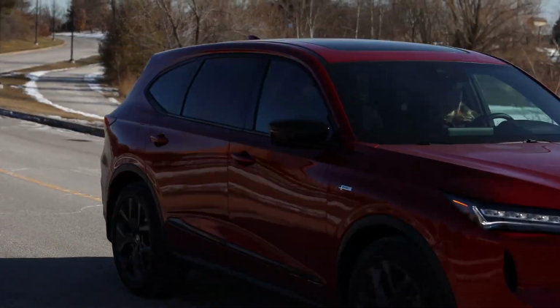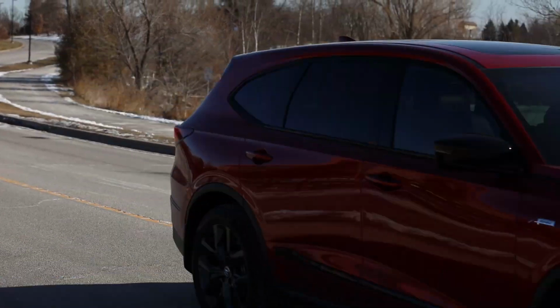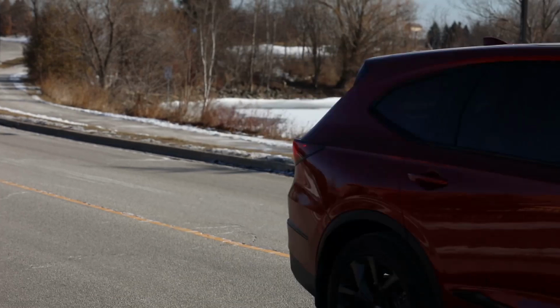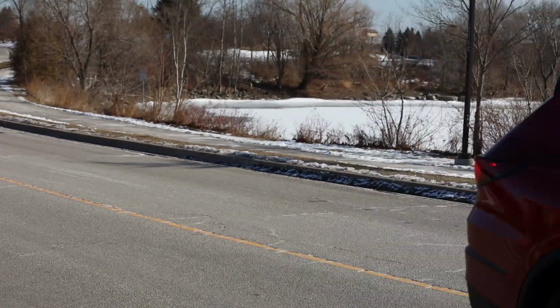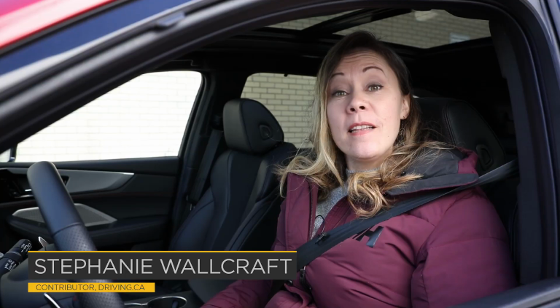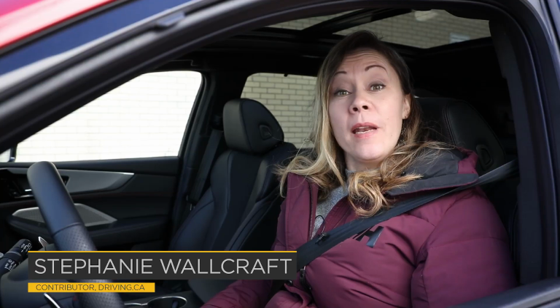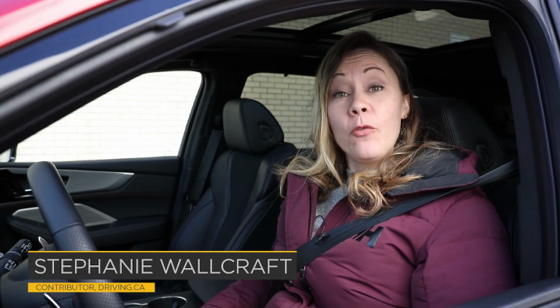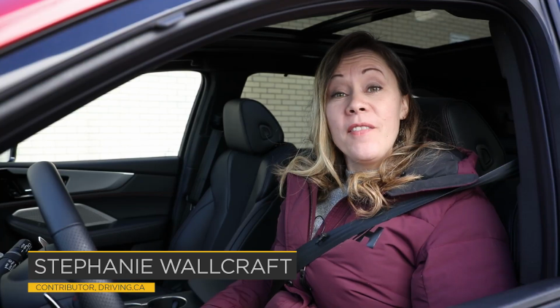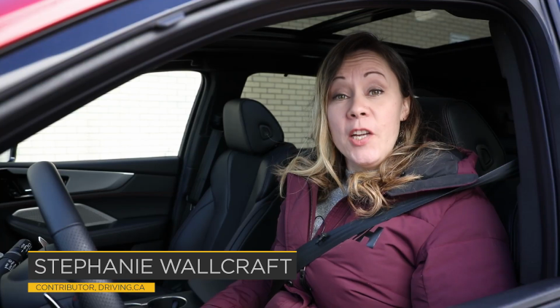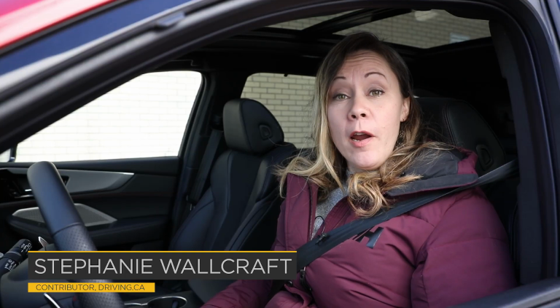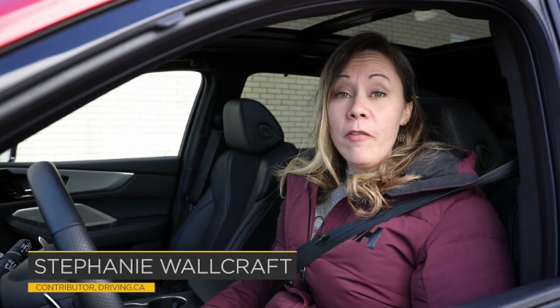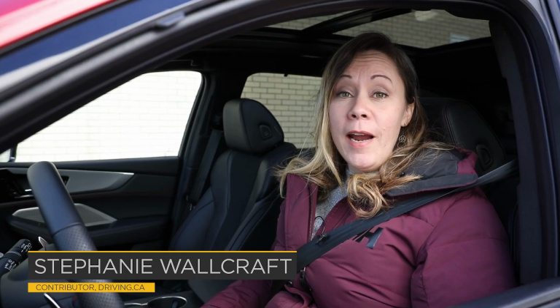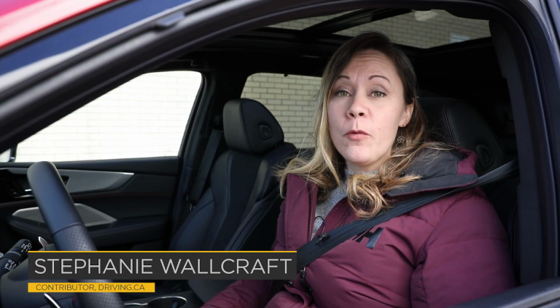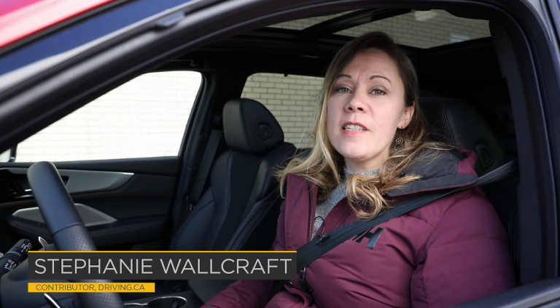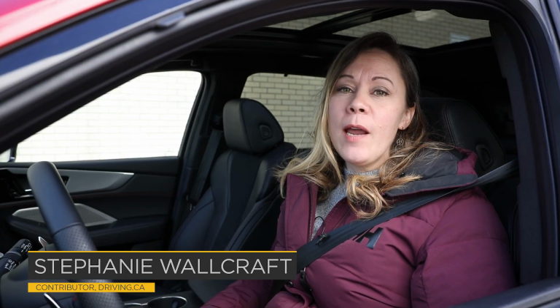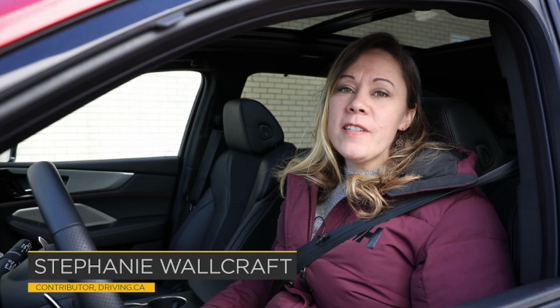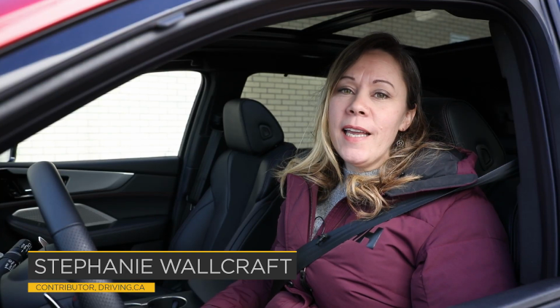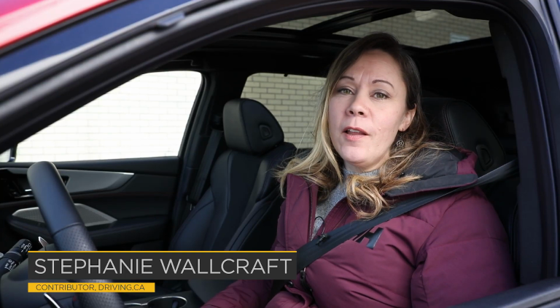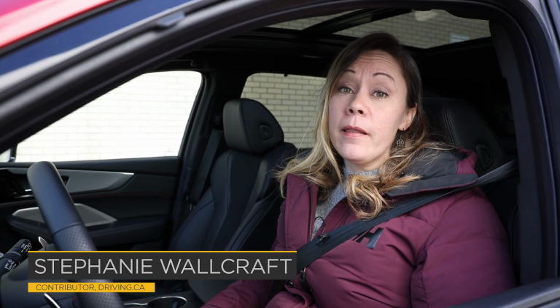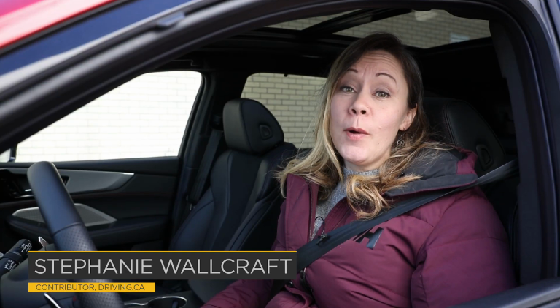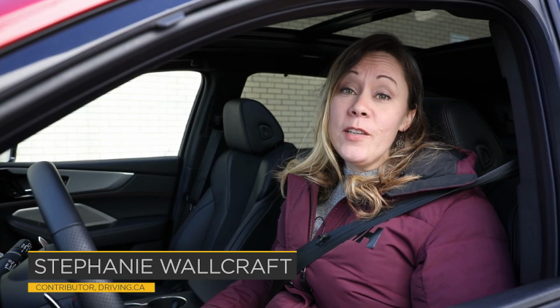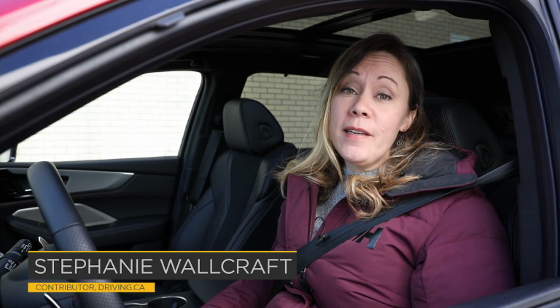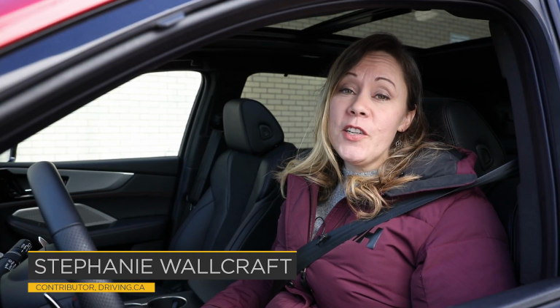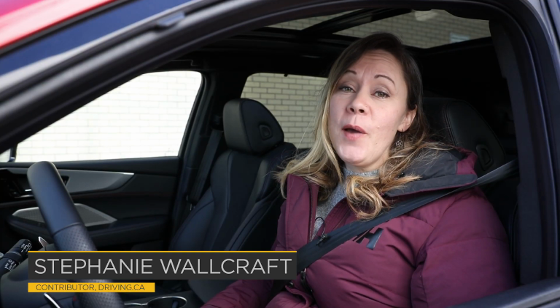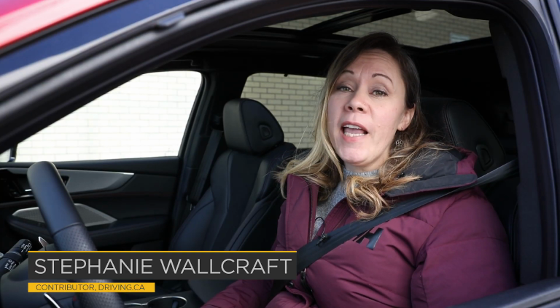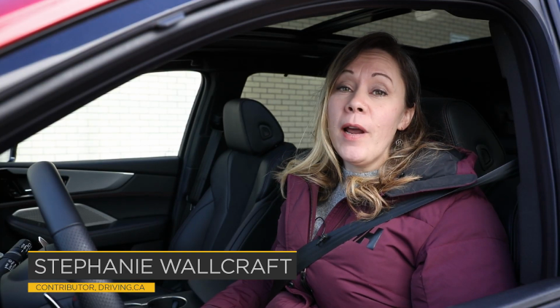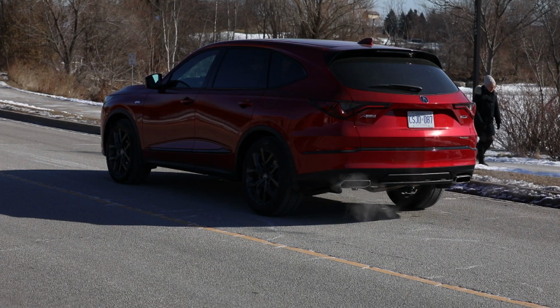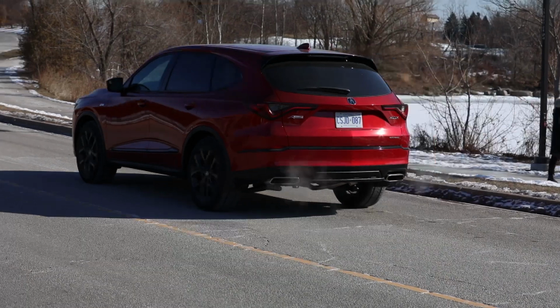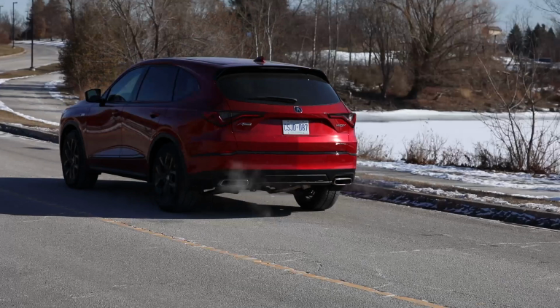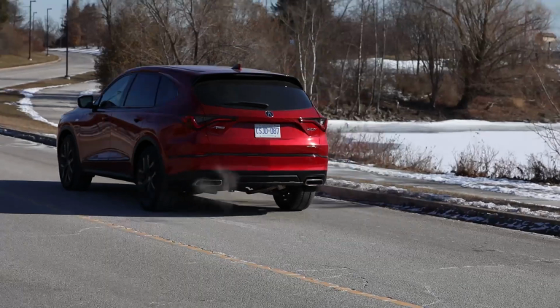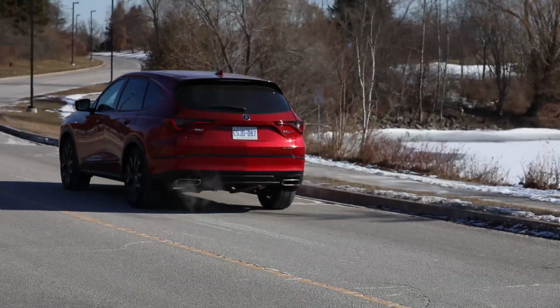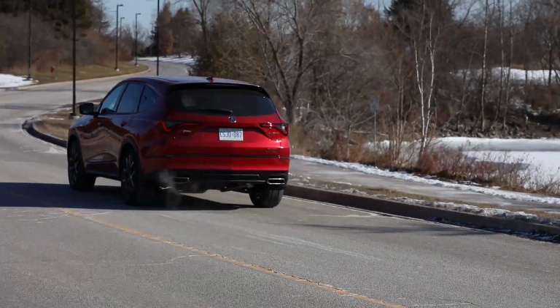Welcome back to the Ministry of Interior Affairs where today we're taking a look at the 2022 Acura MDX A-Spec.